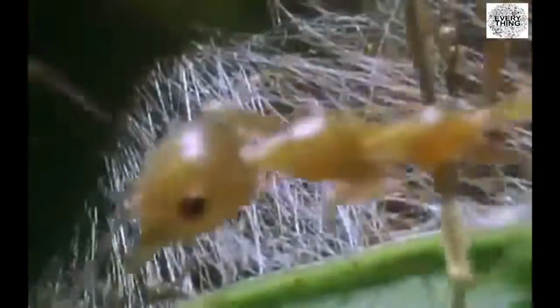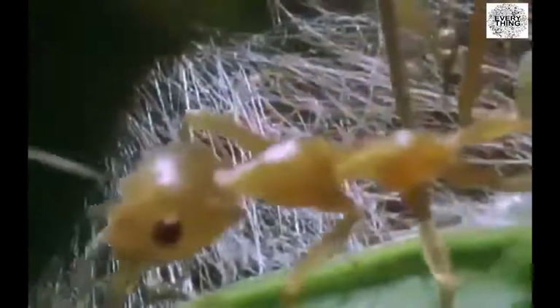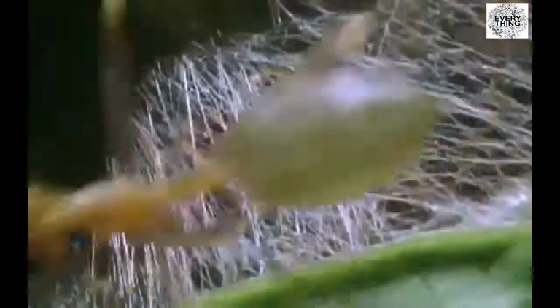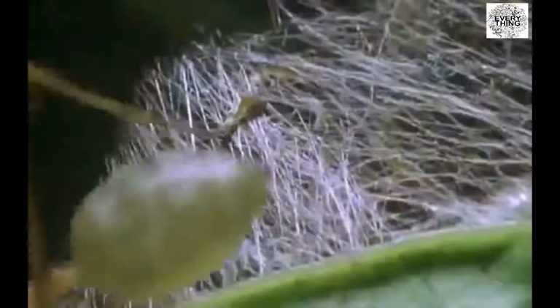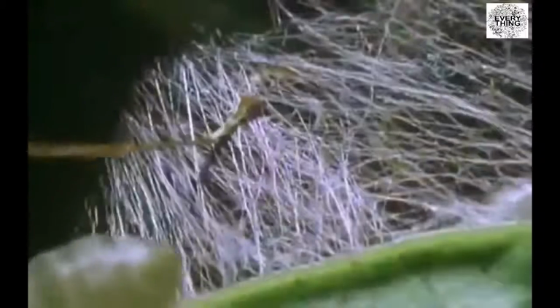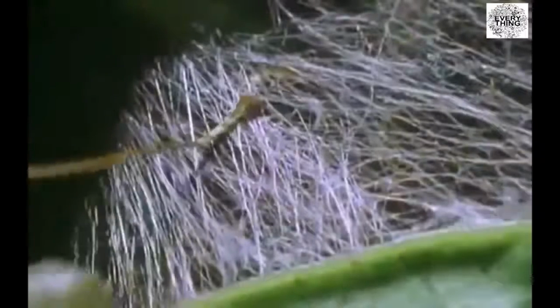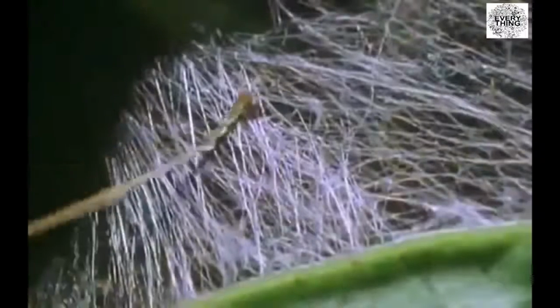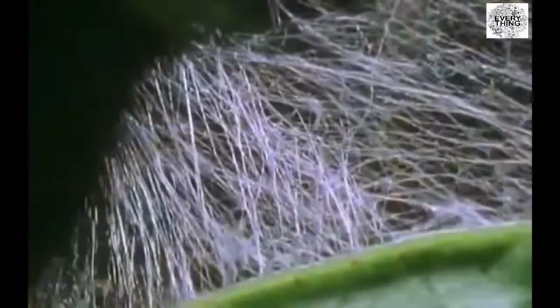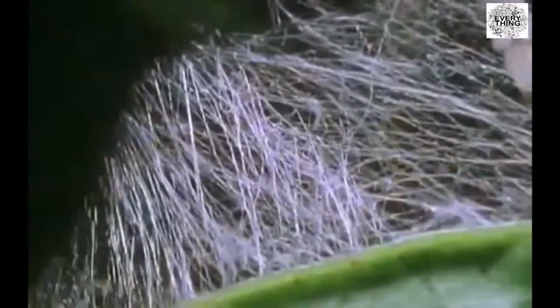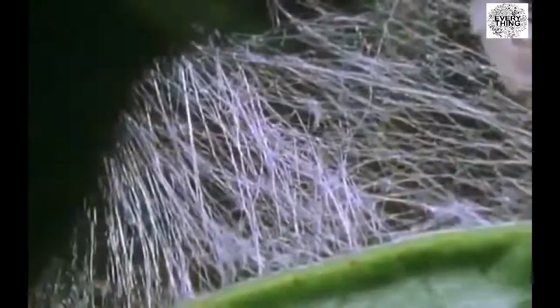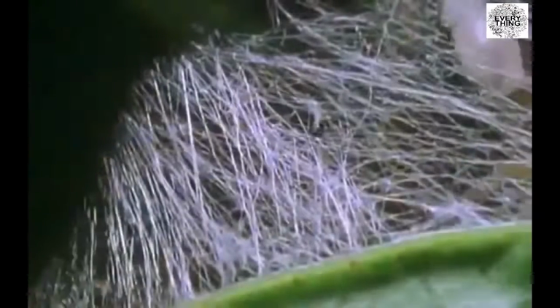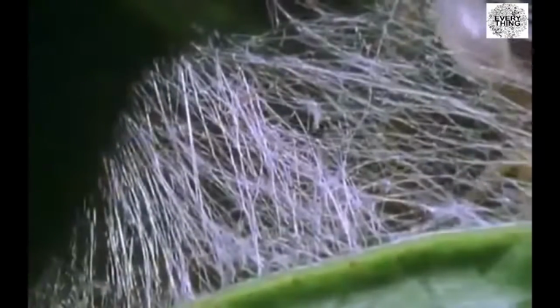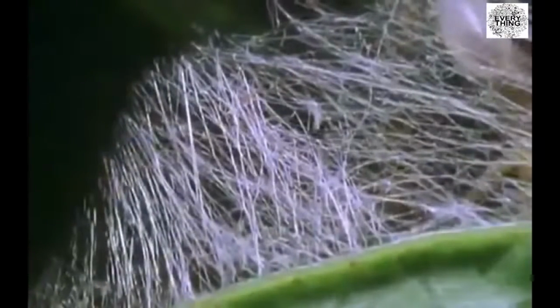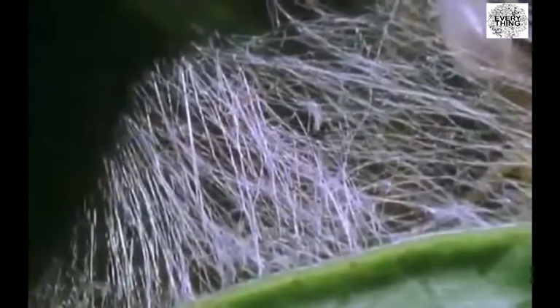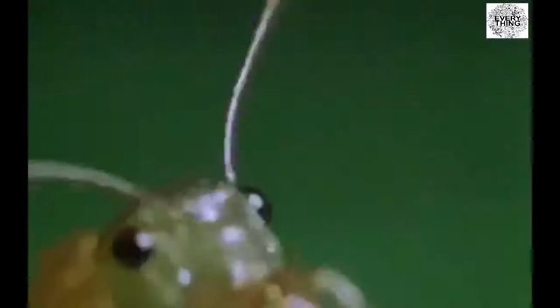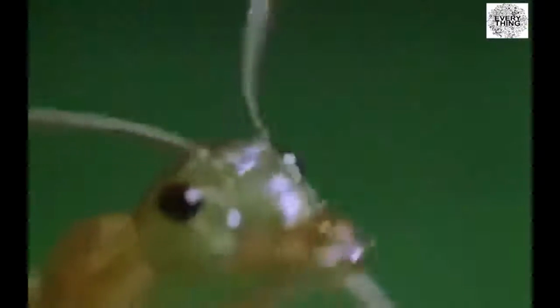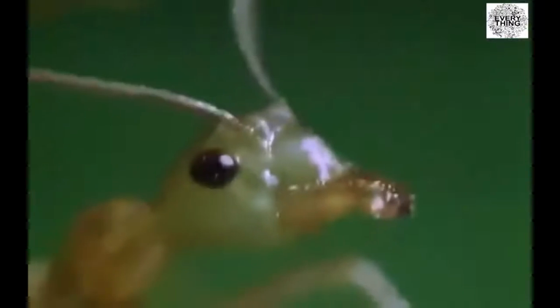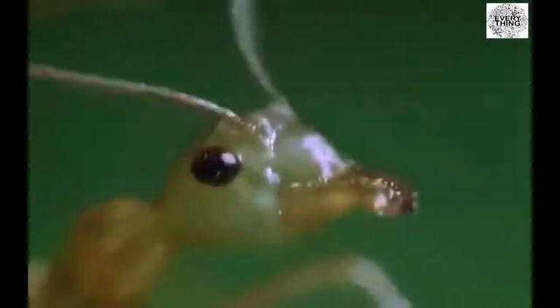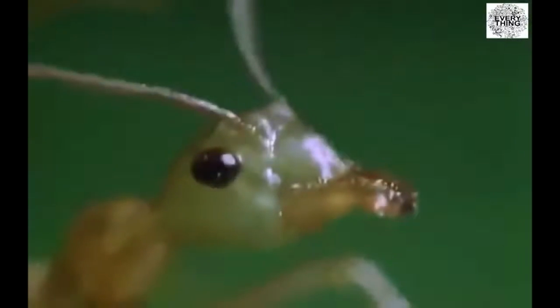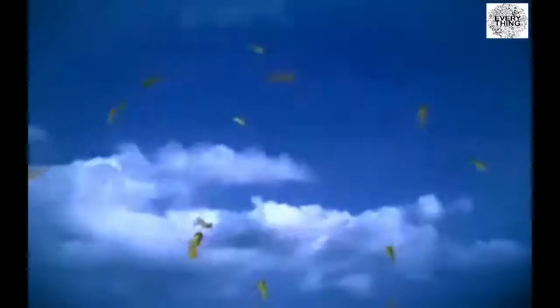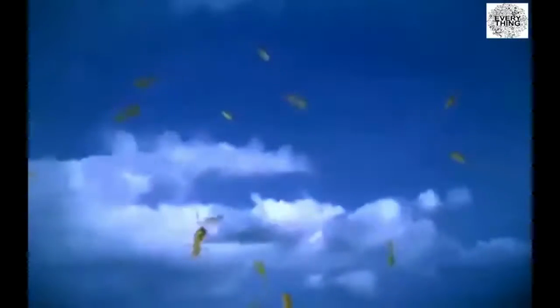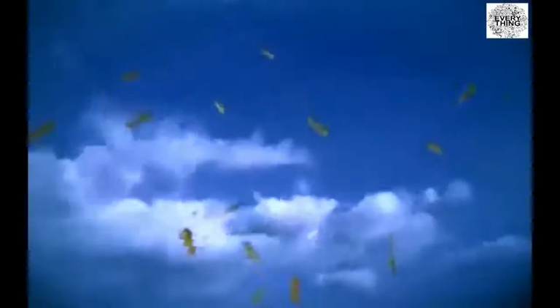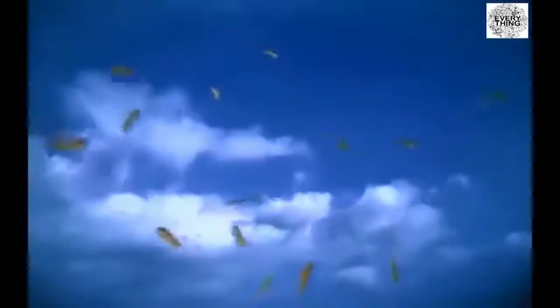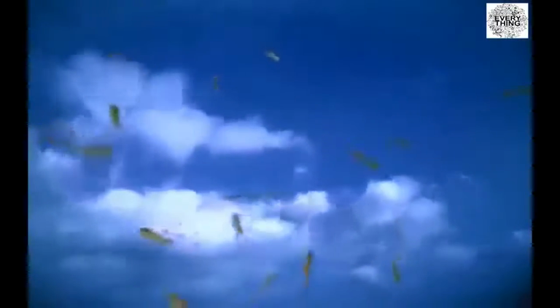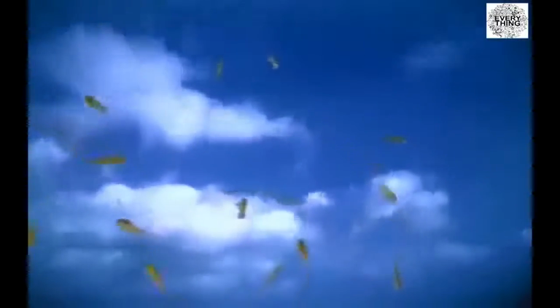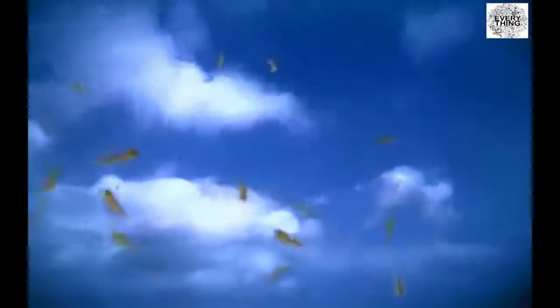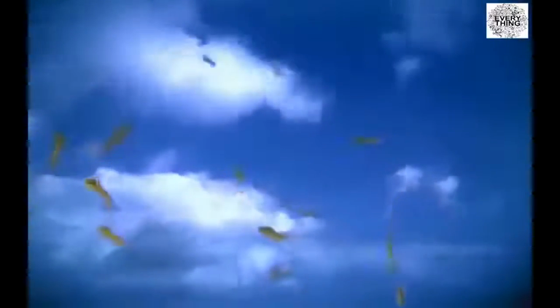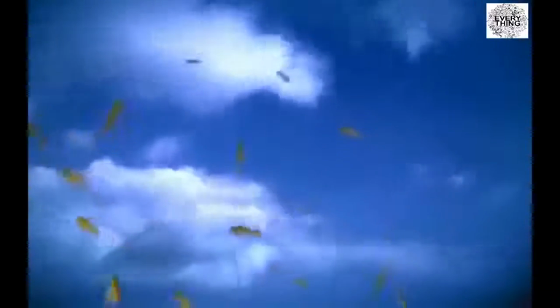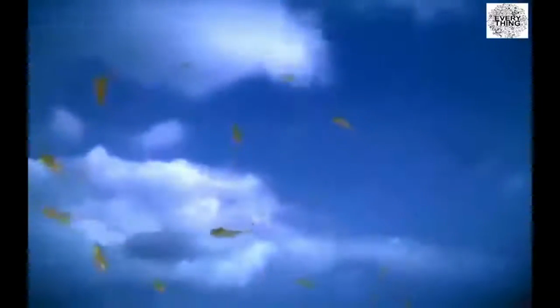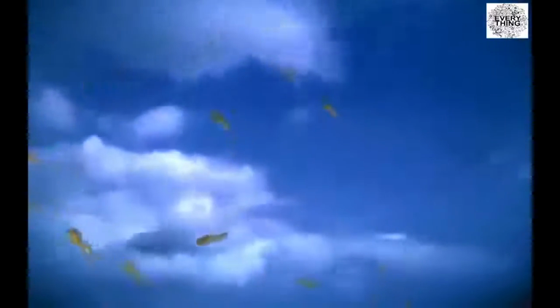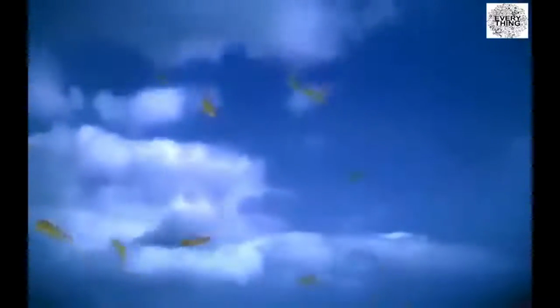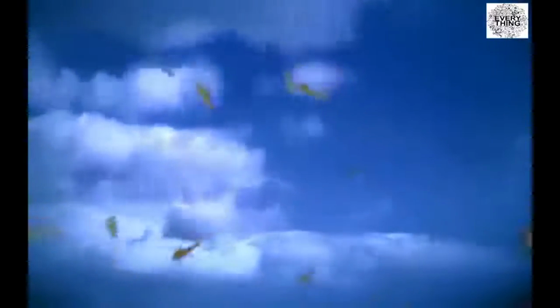What kind of animals are these? What kind of intelligence? What is an ant?